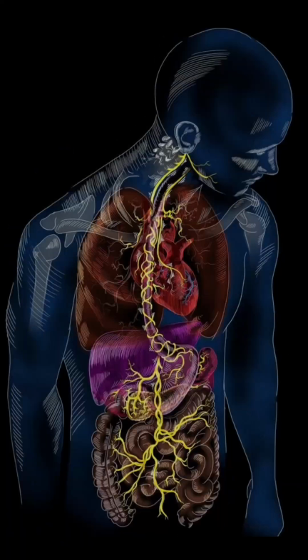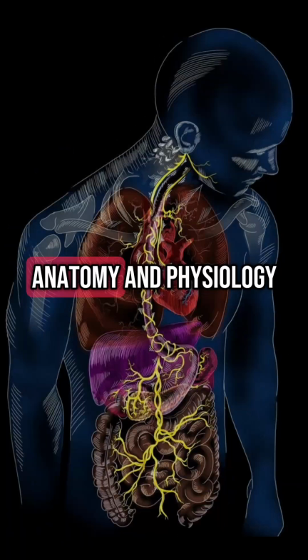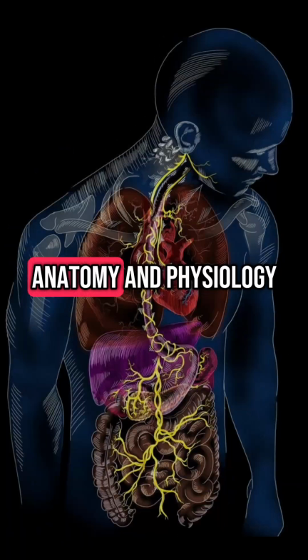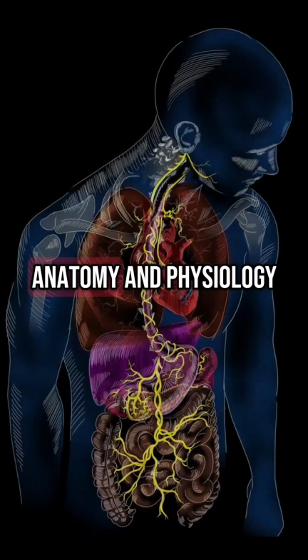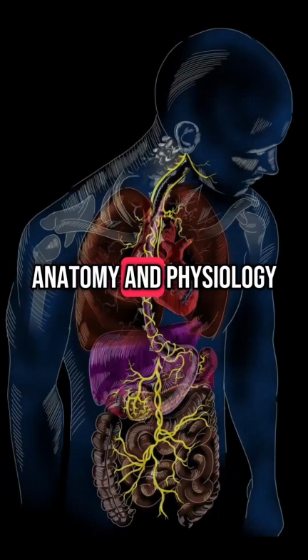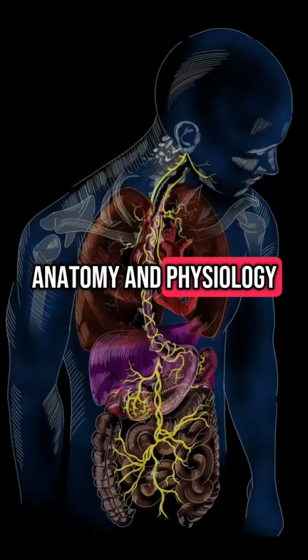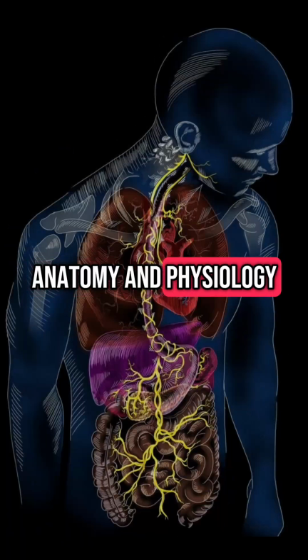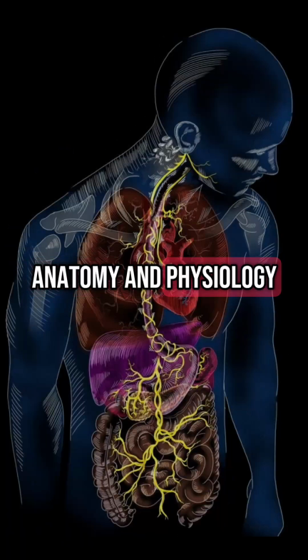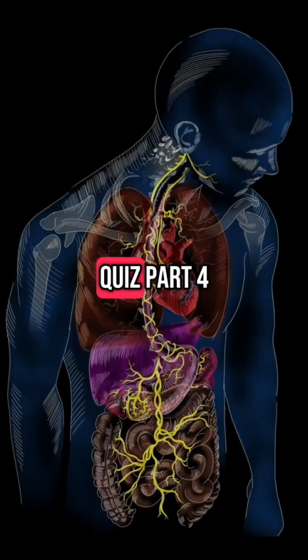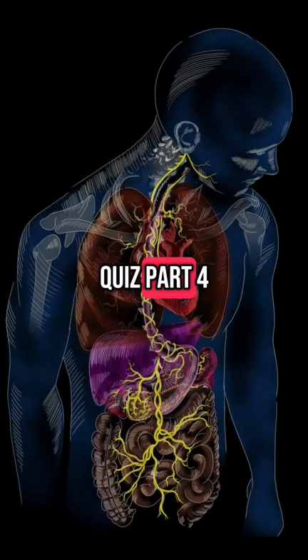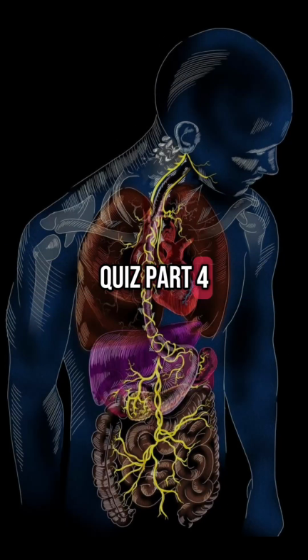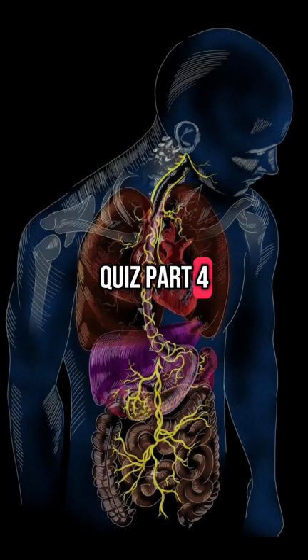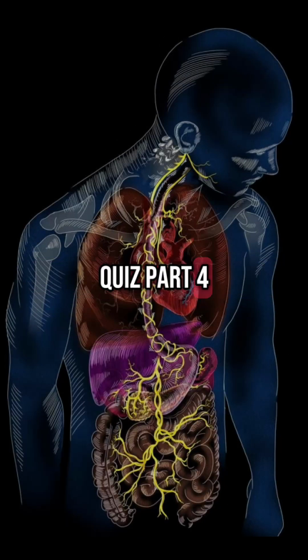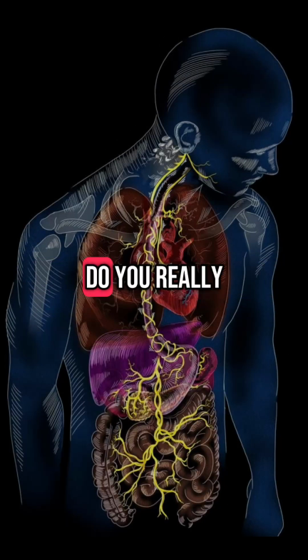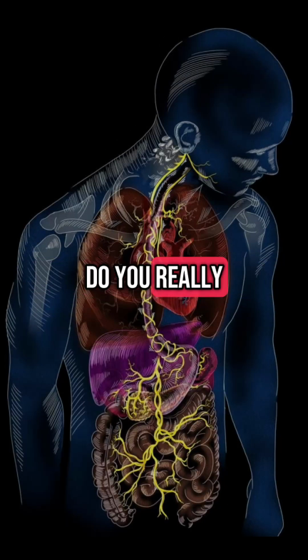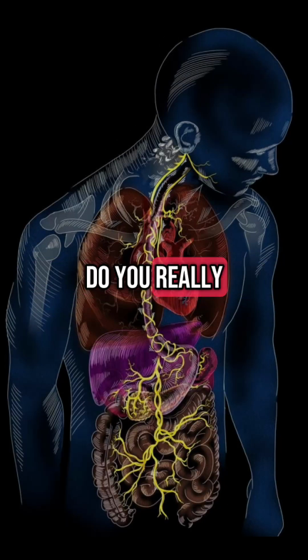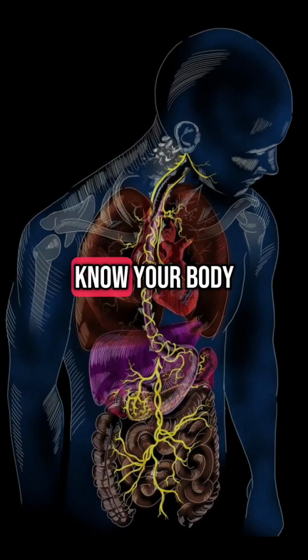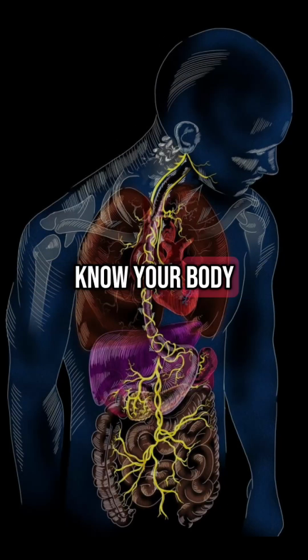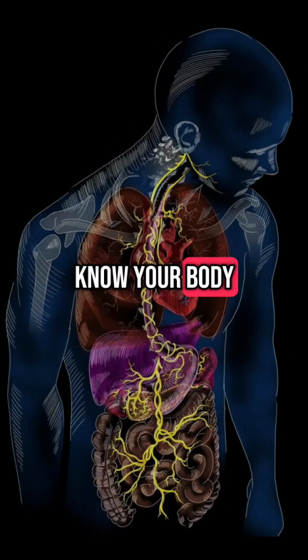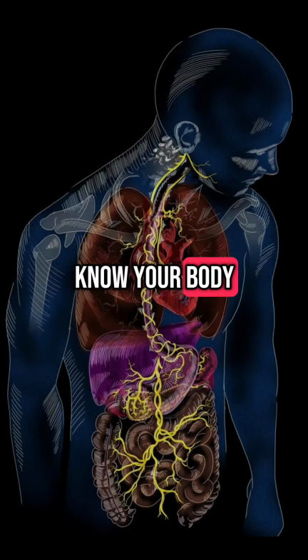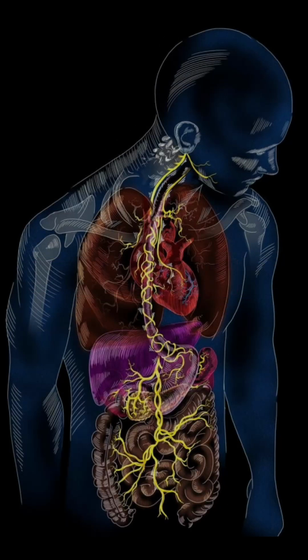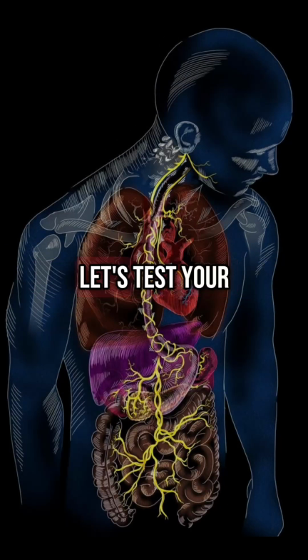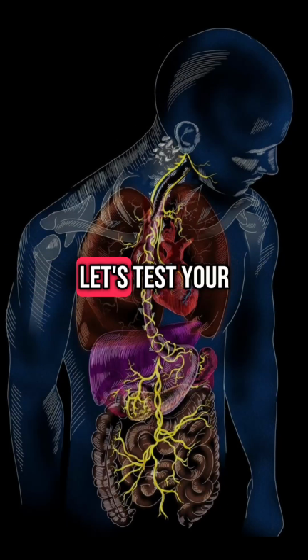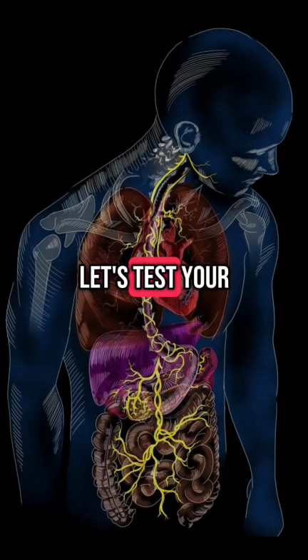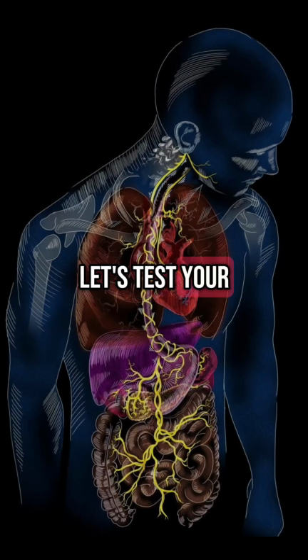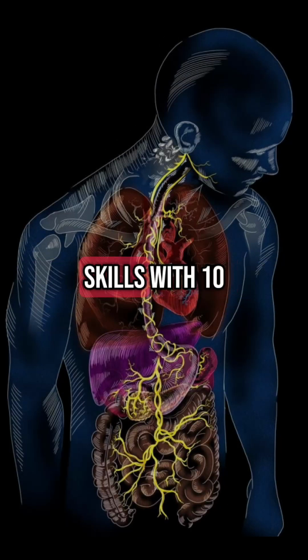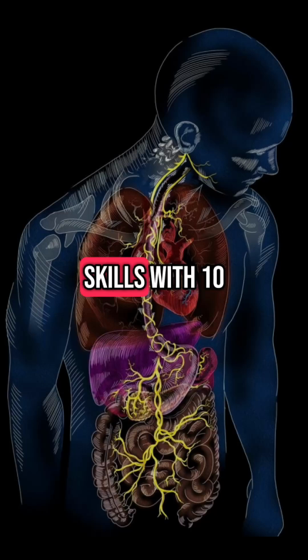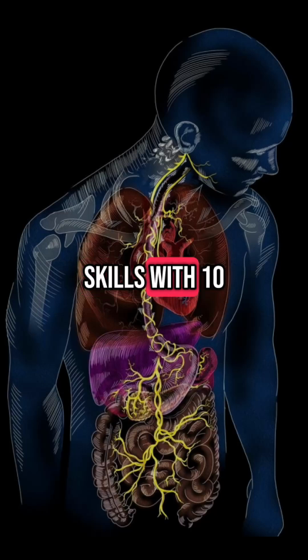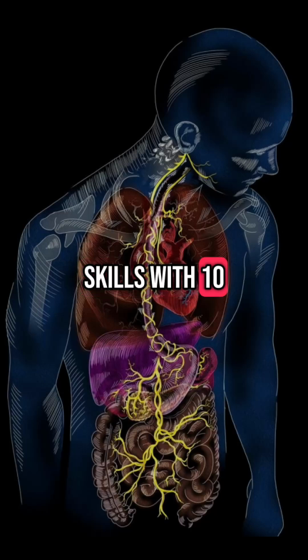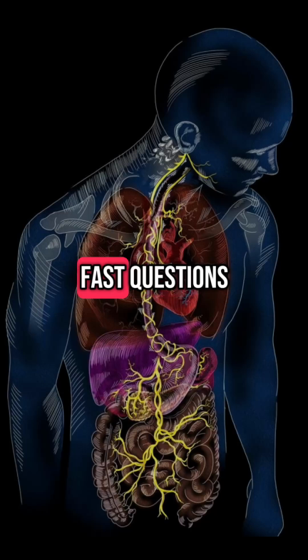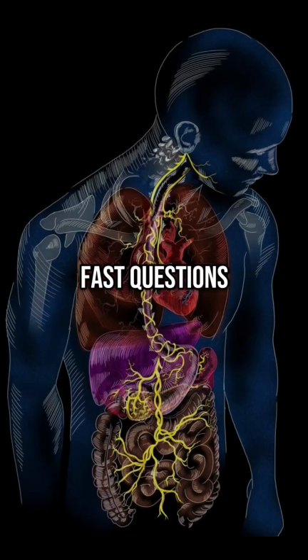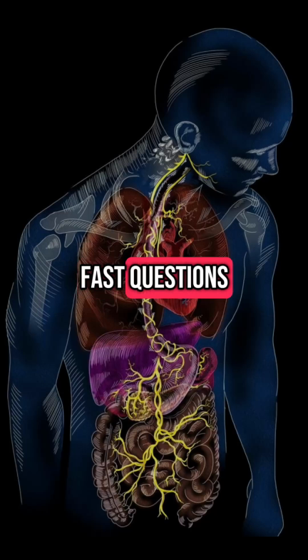Anatomy and Physiology Quiz Part 4: Do You Really Know Your Body? Let's test your skills with 10 fast questions.